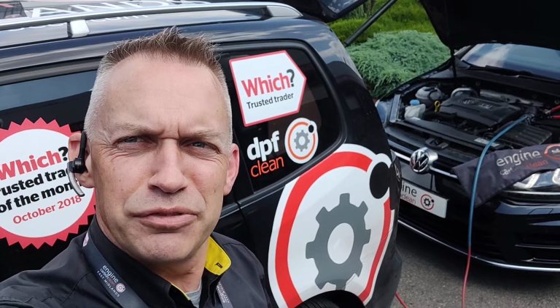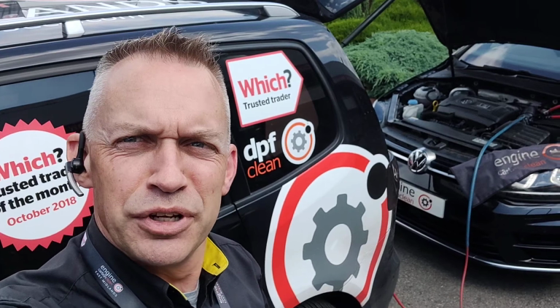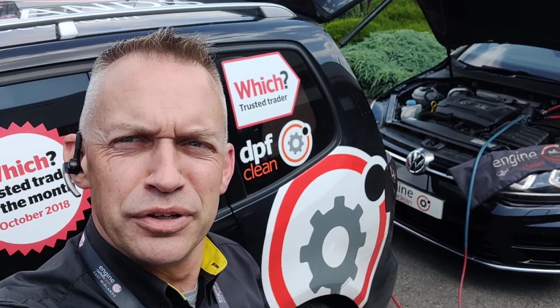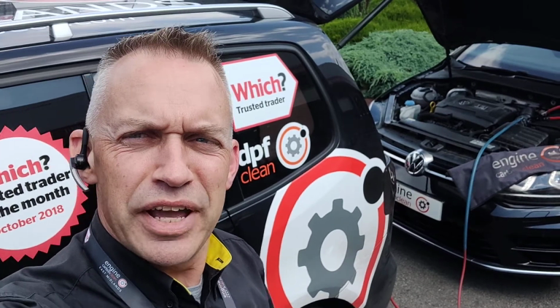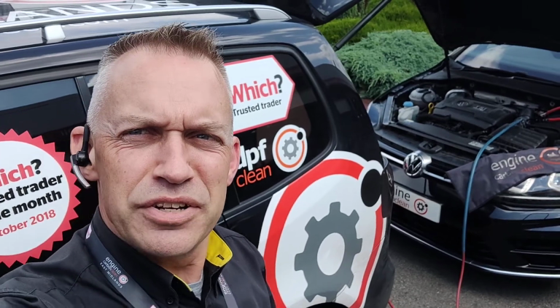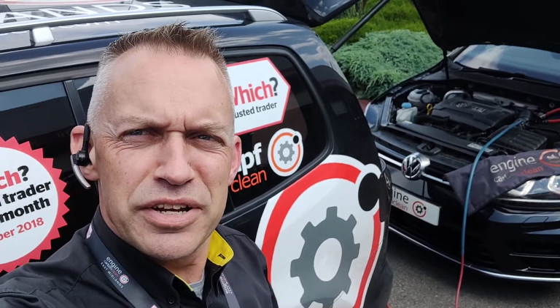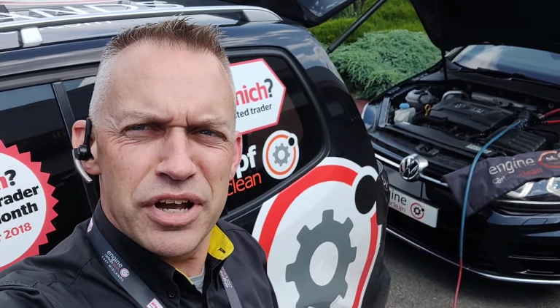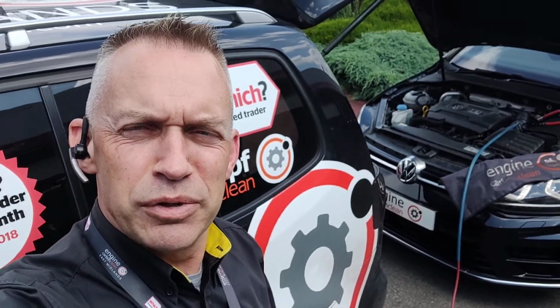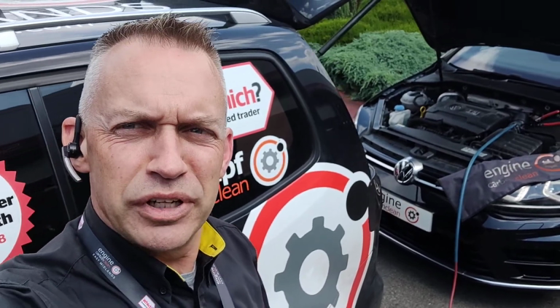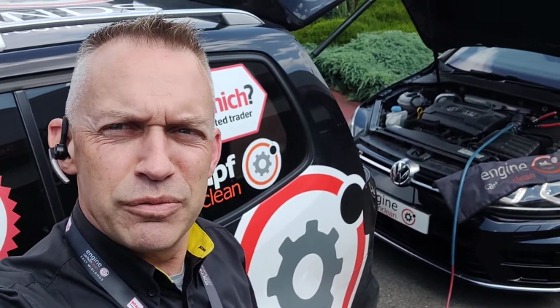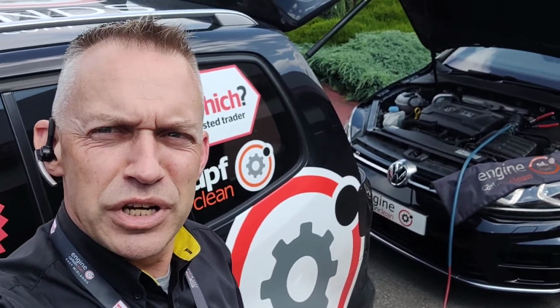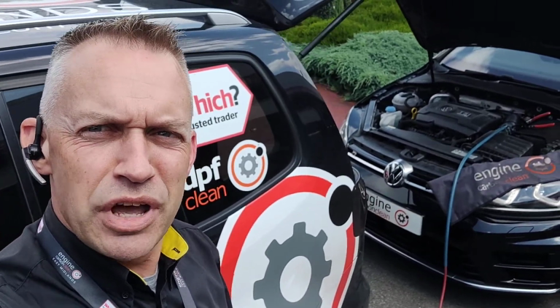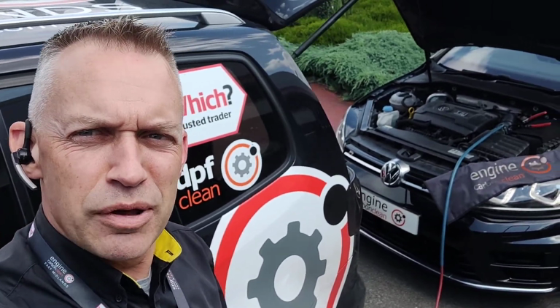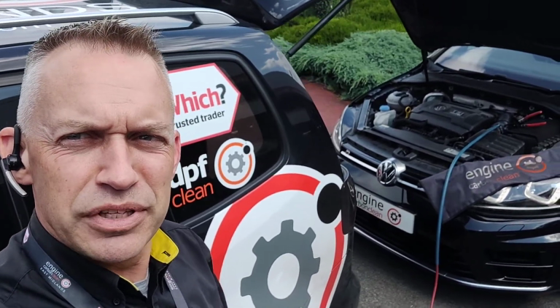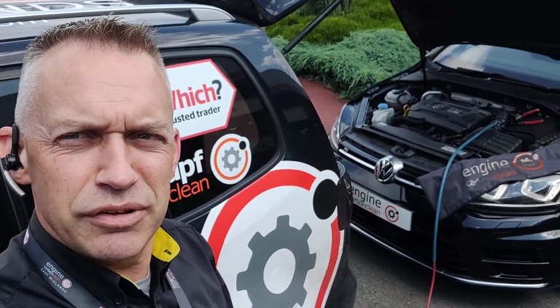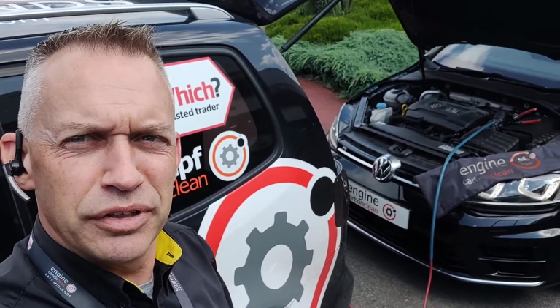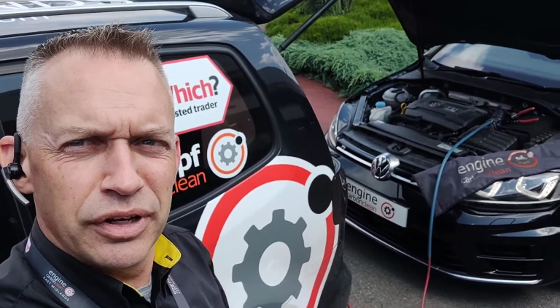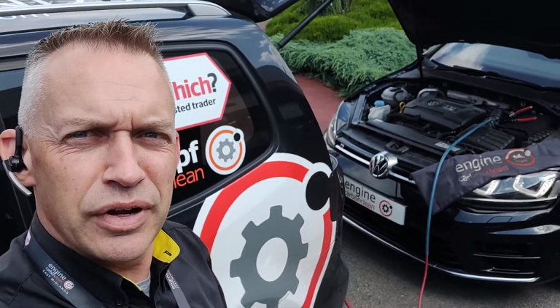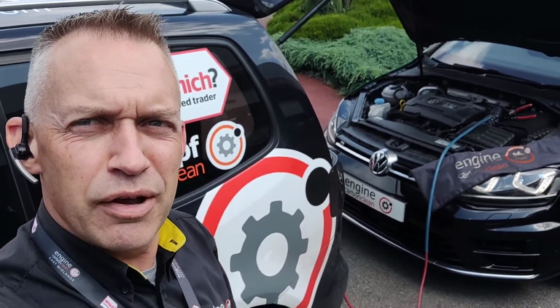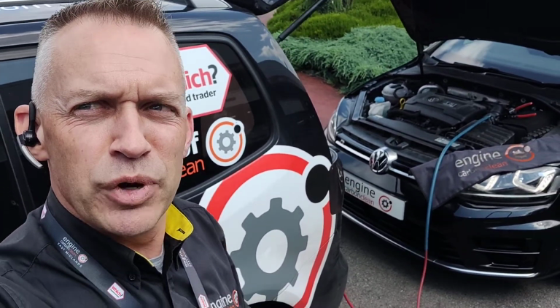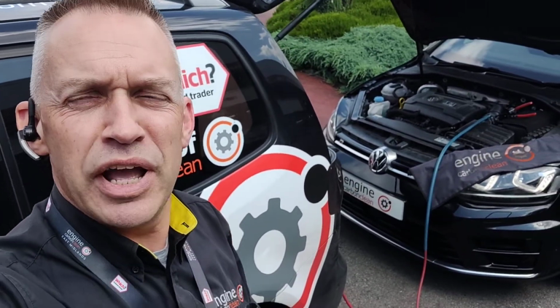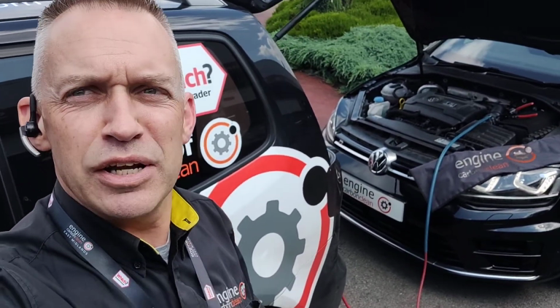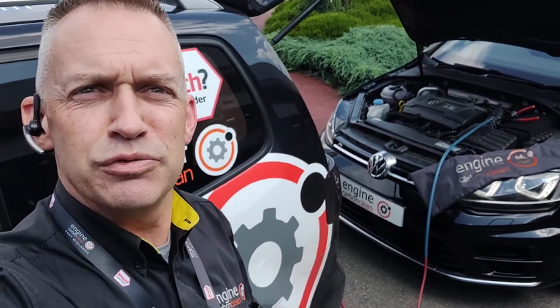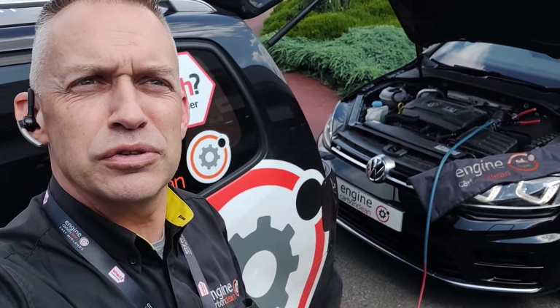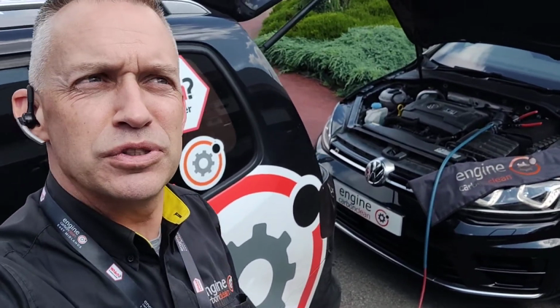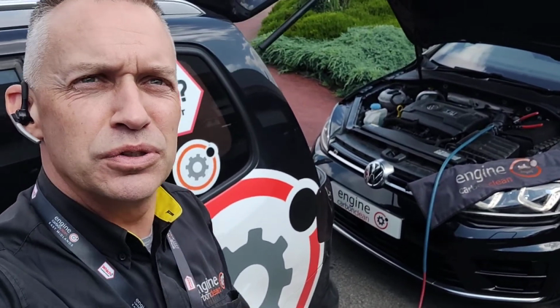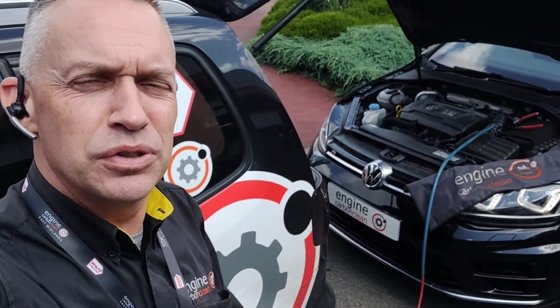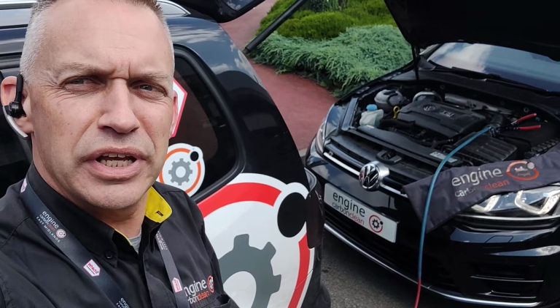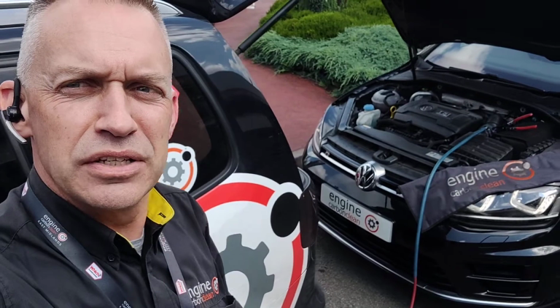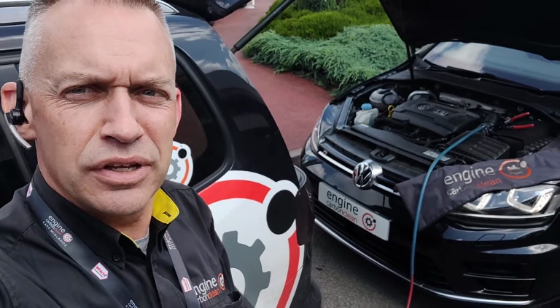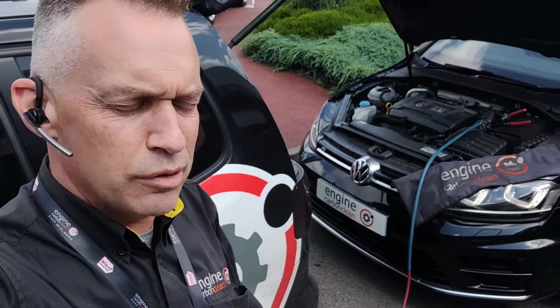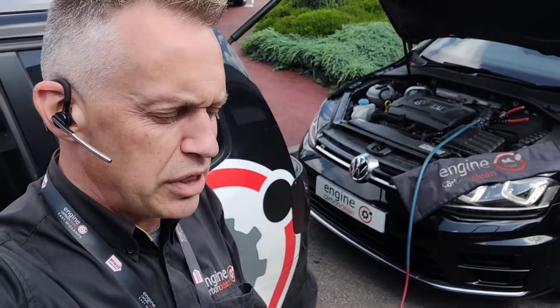Afternoon, Adrian at NG Carver Clean. We're in Derby this afternoon, at Vauxhall in Derby.